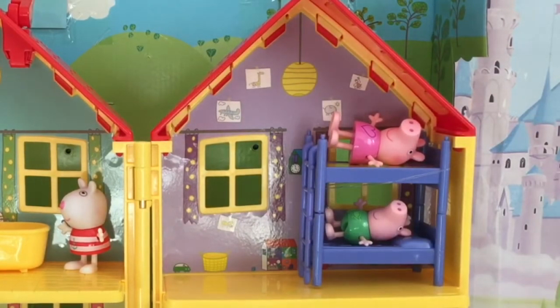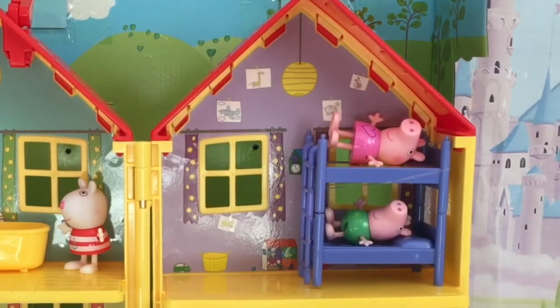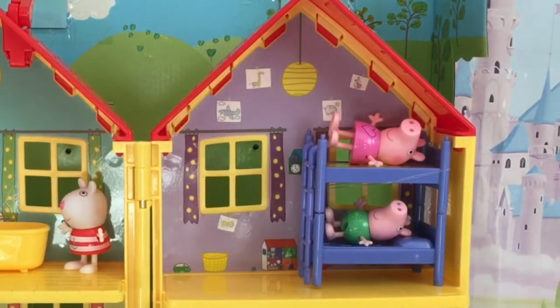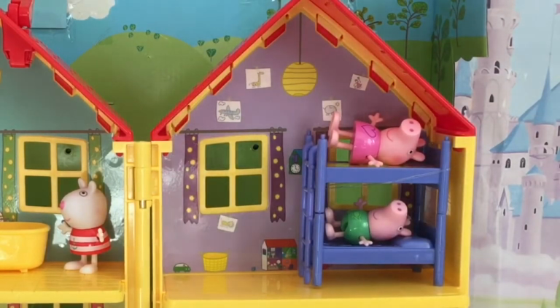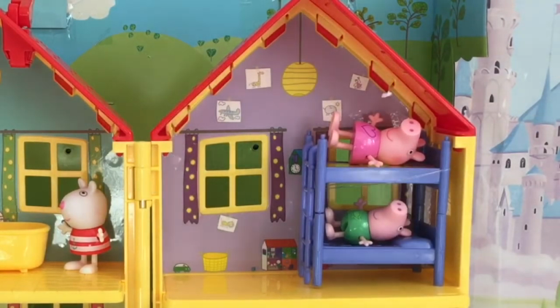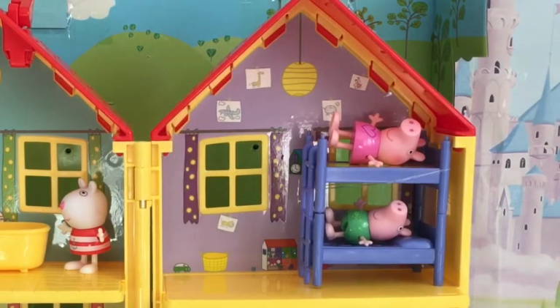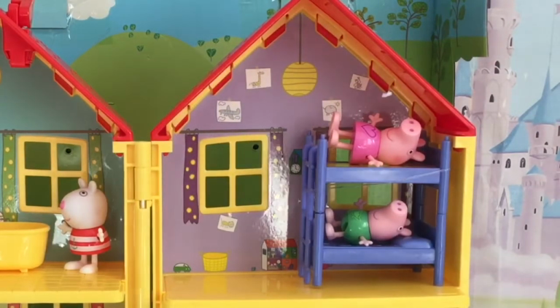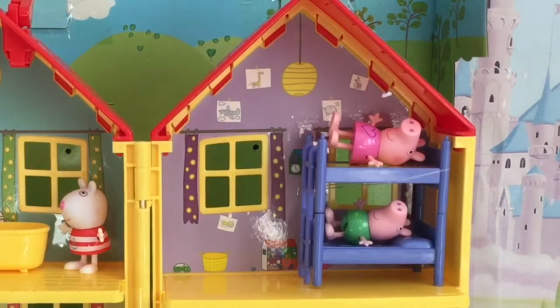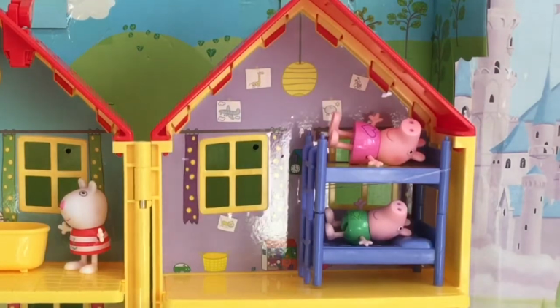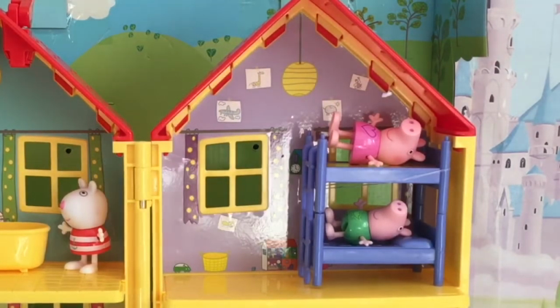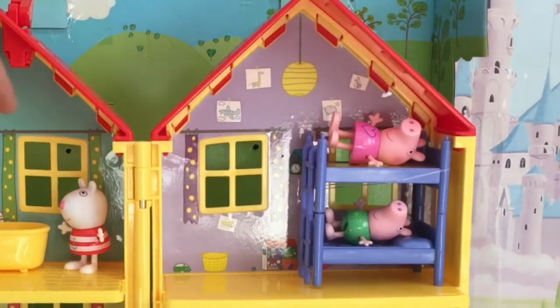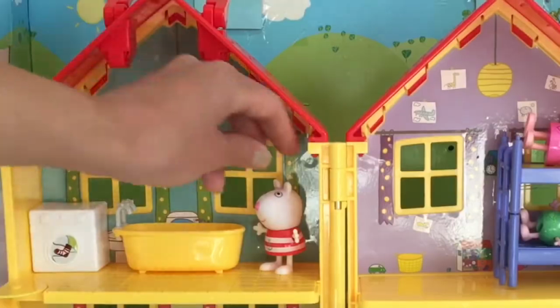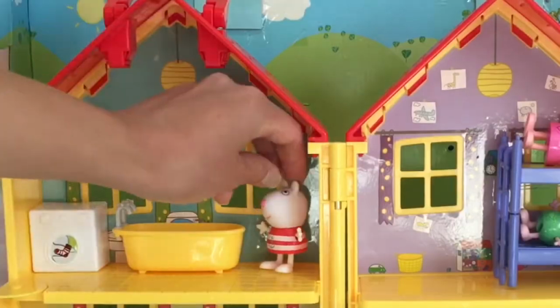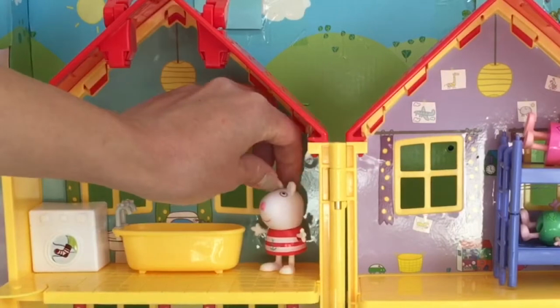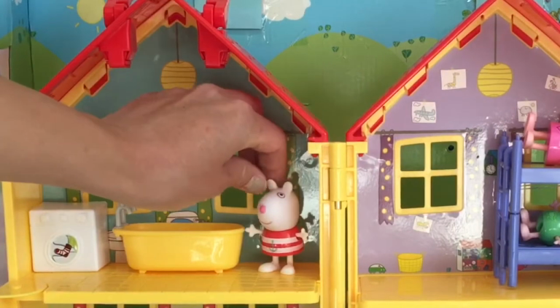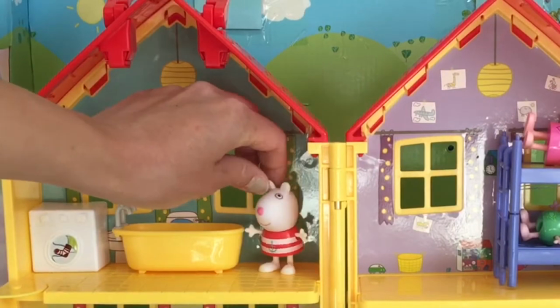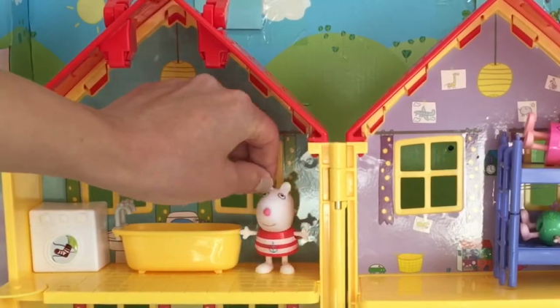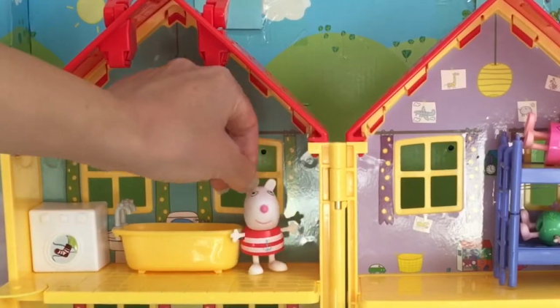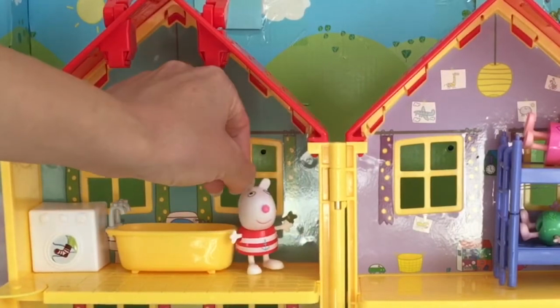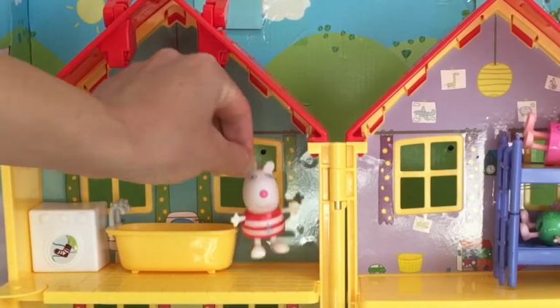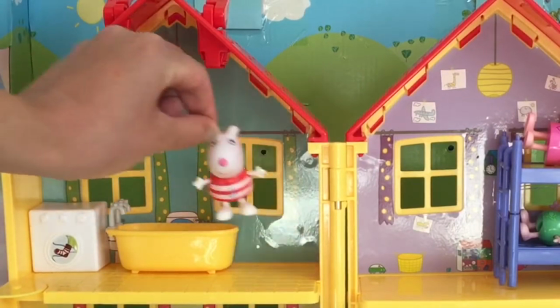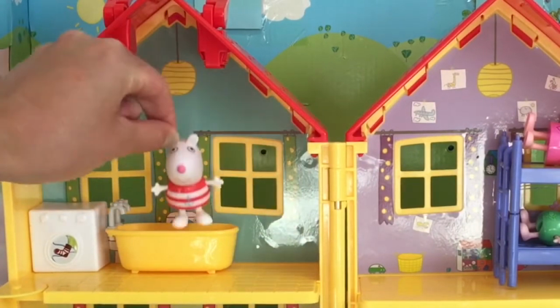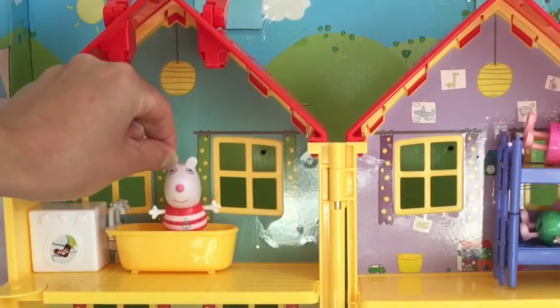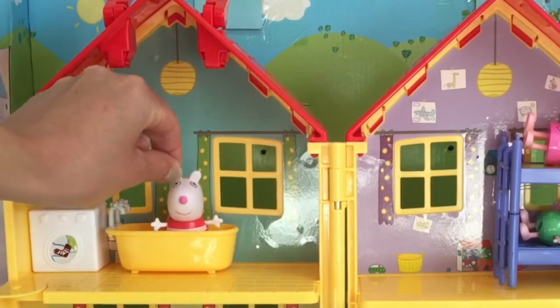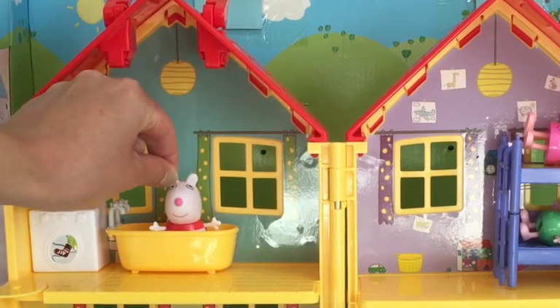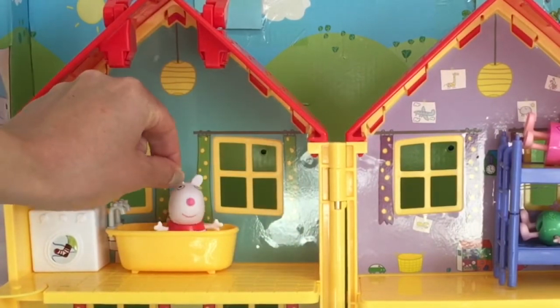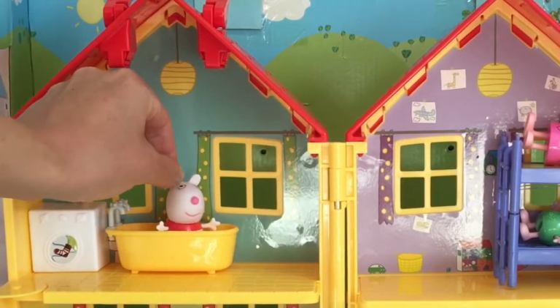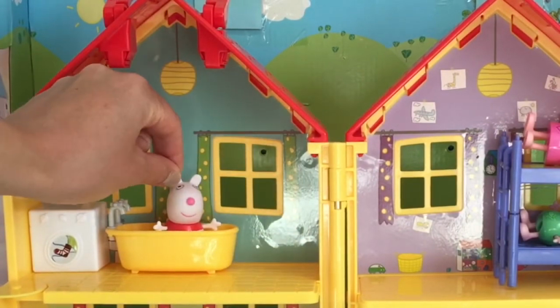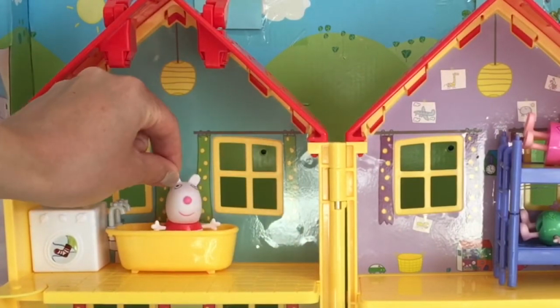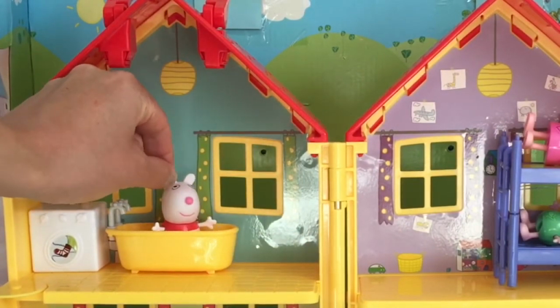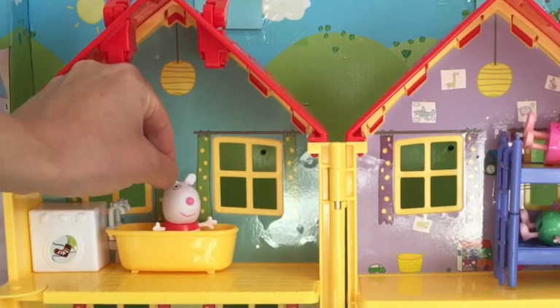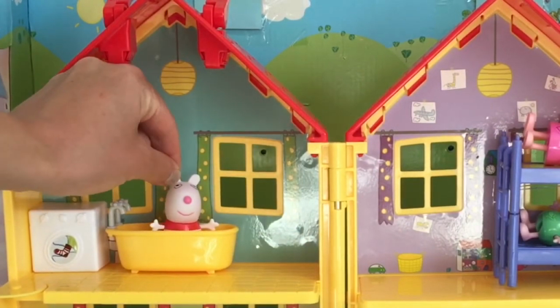And then Suzy Sheep — she's probably going to take a bath. We'll put Suzy Sheep in the bath.